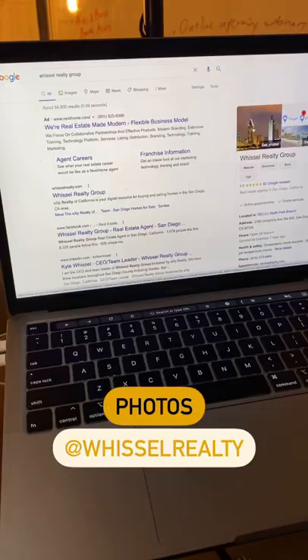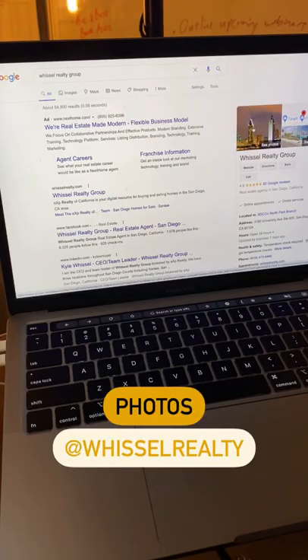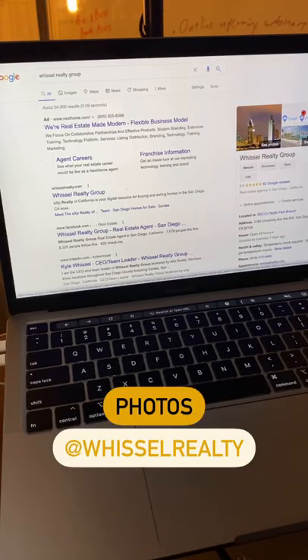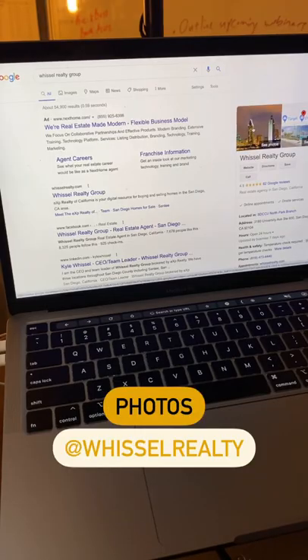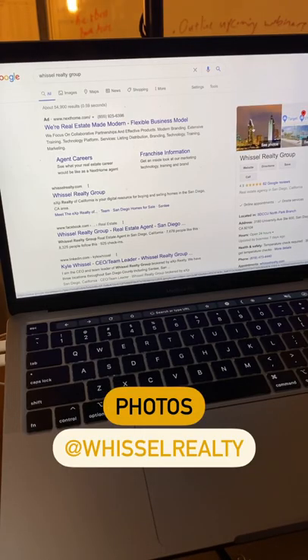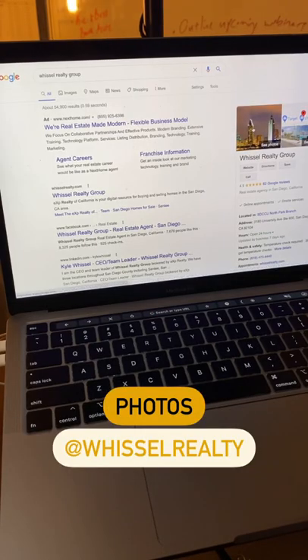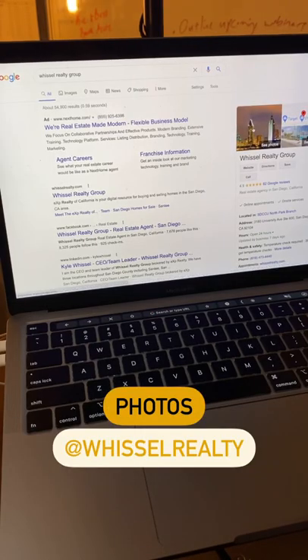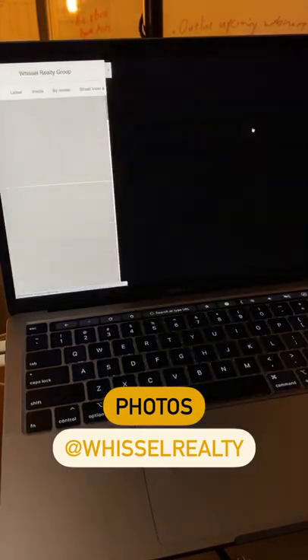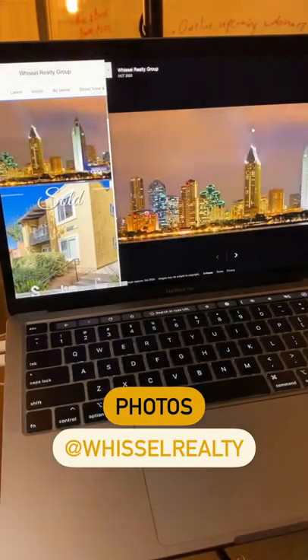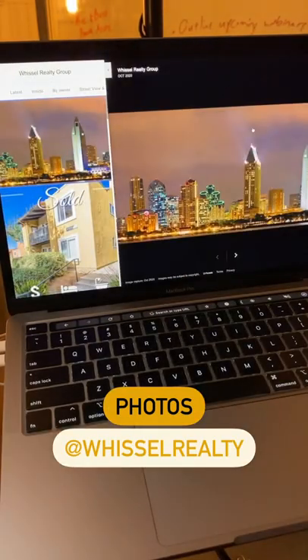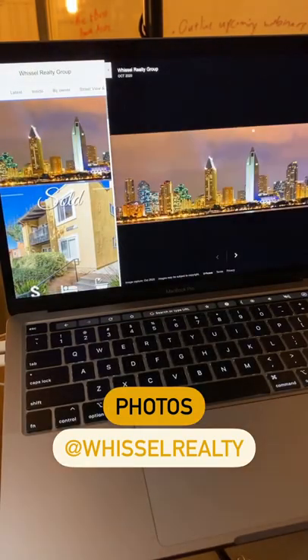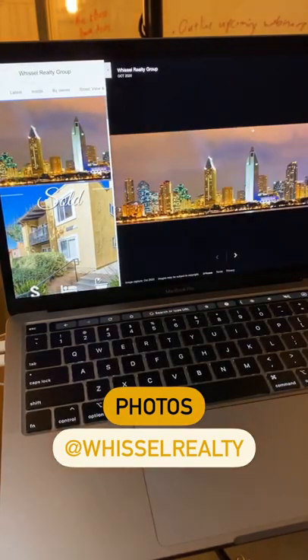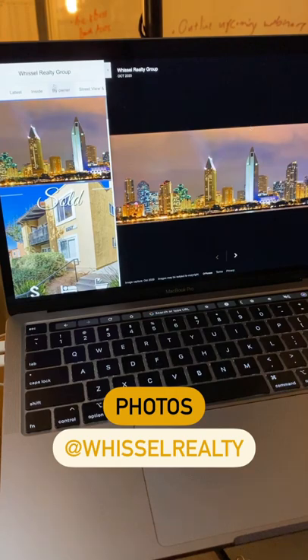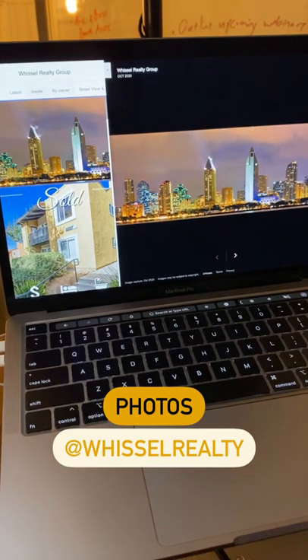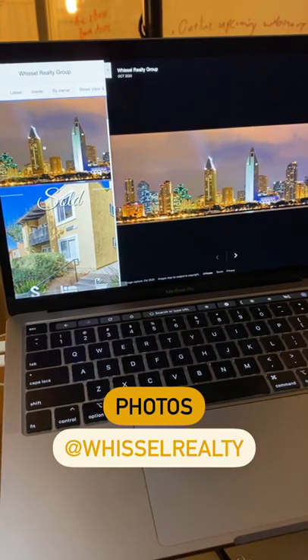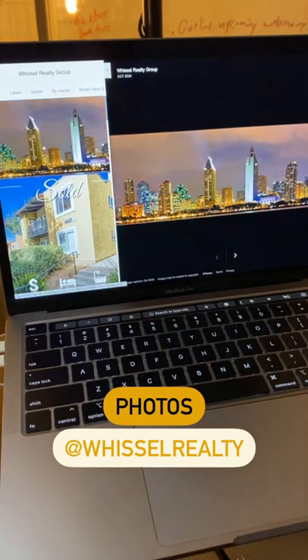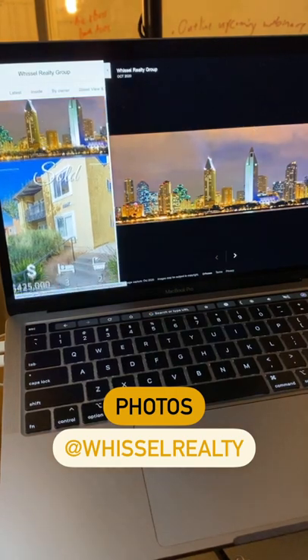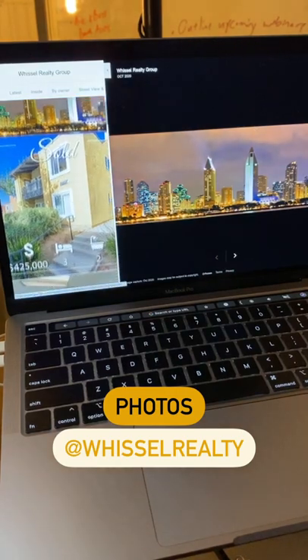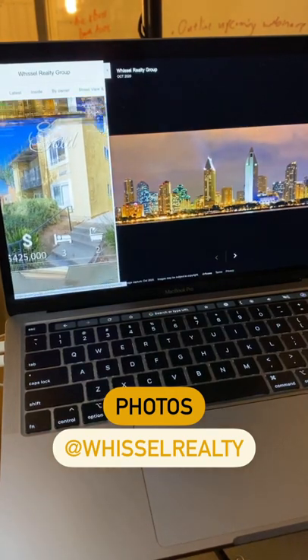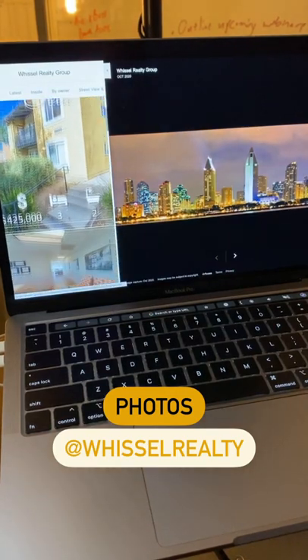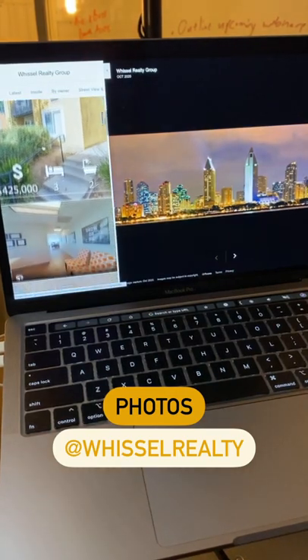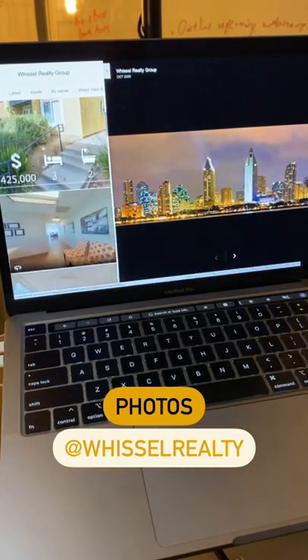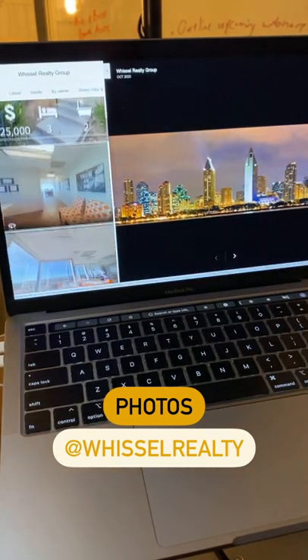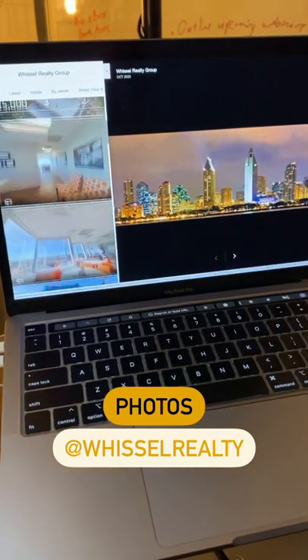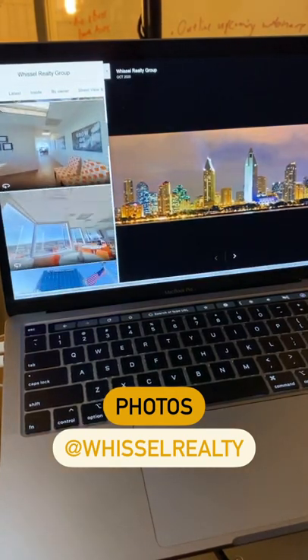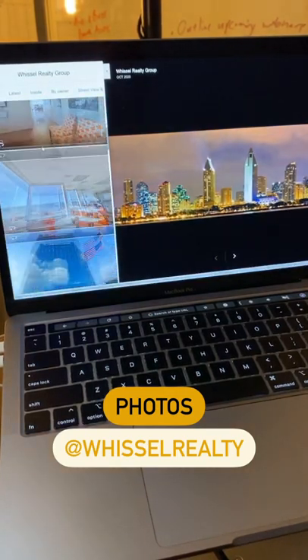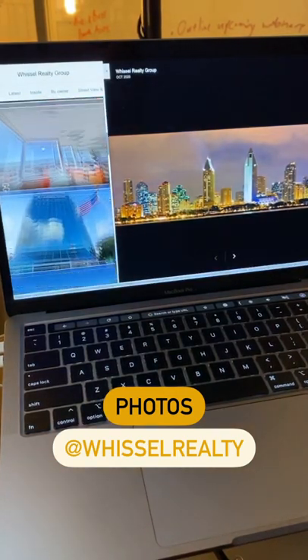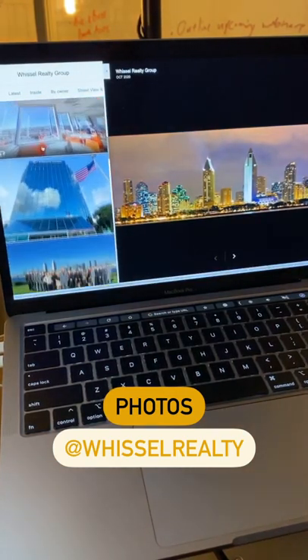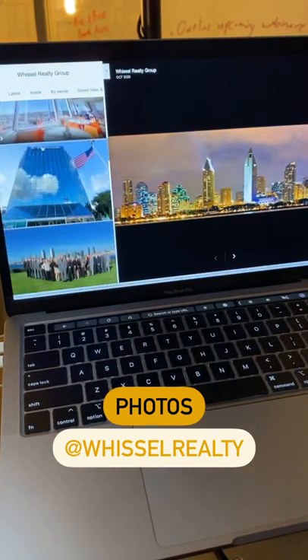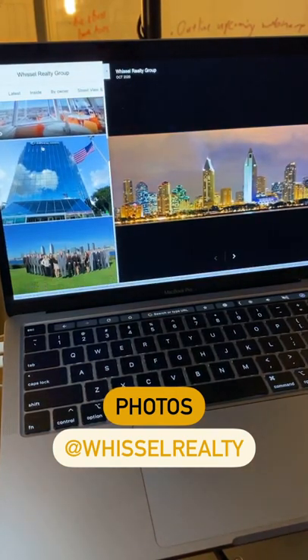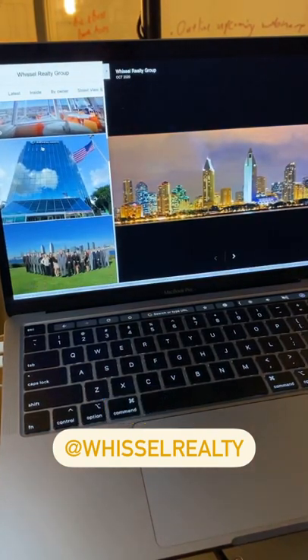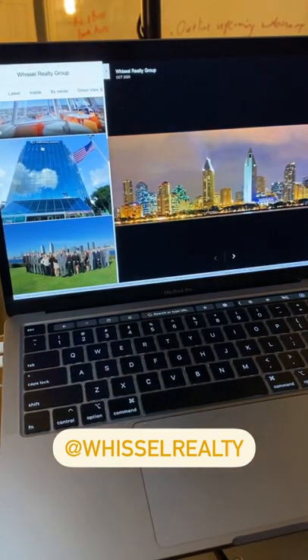And last, add lots of photos like the Whistle Realty Group in San Diego. Photos of your listings, photos of your team, photos of you. Just keep adding photos.